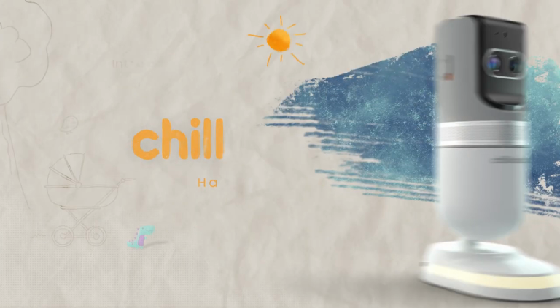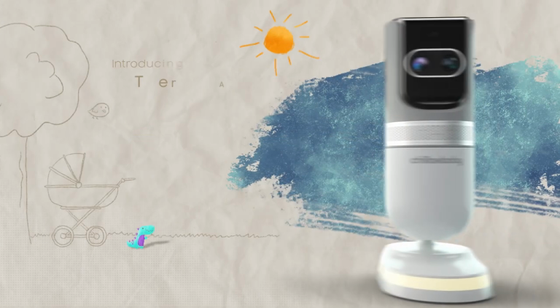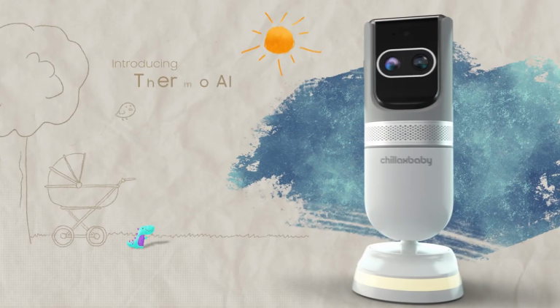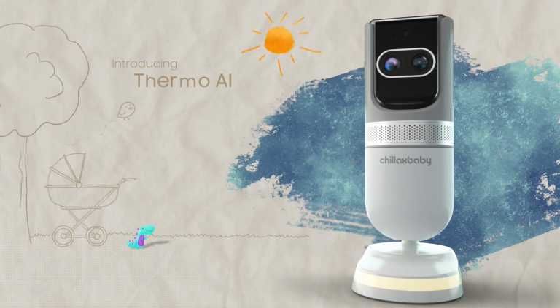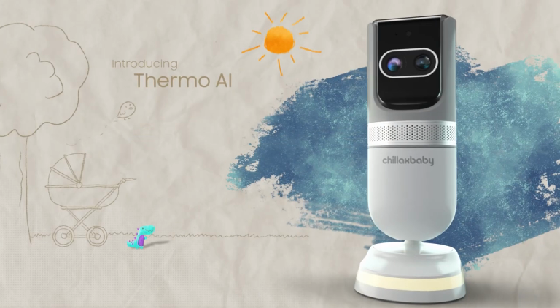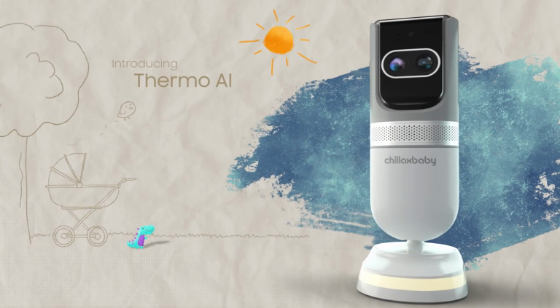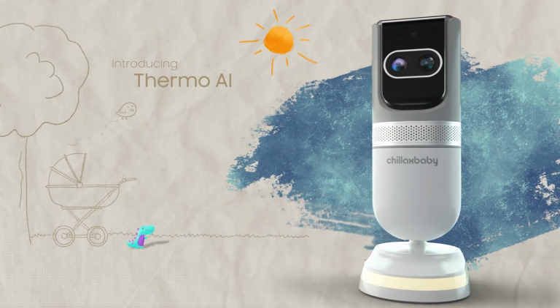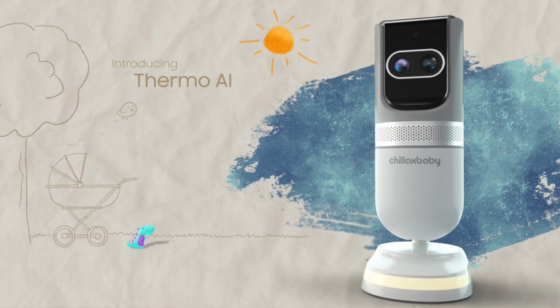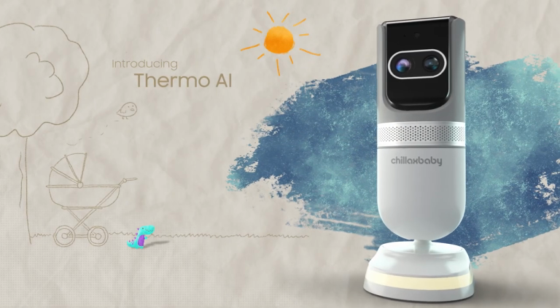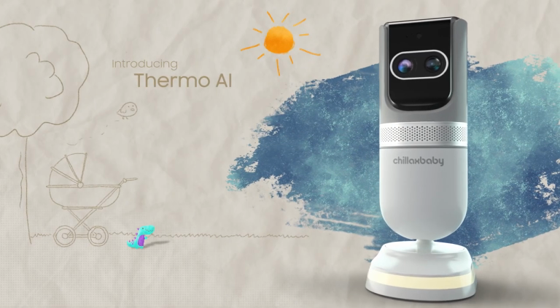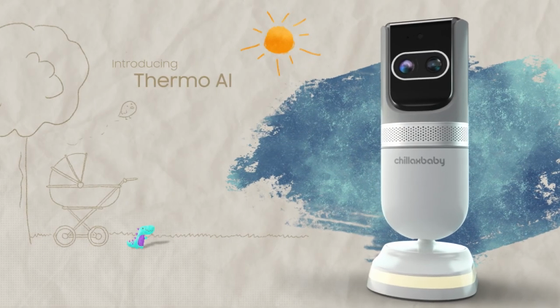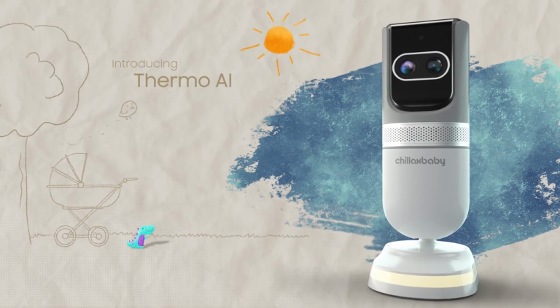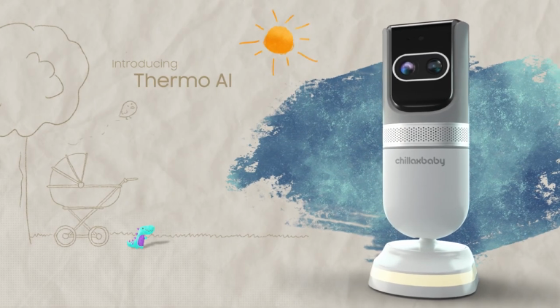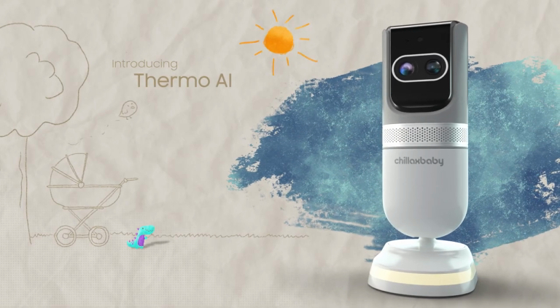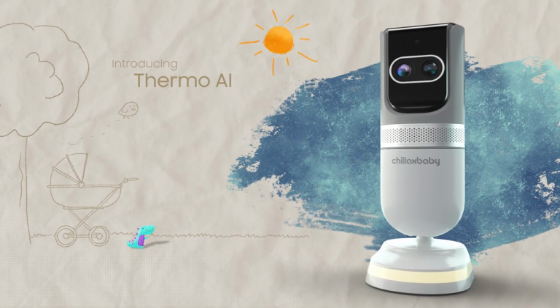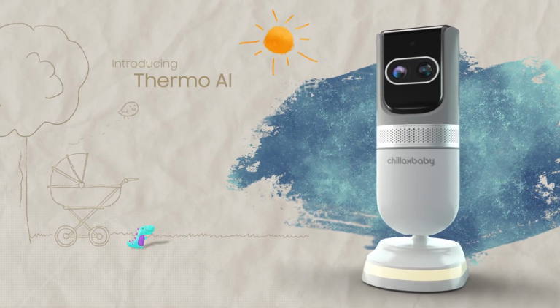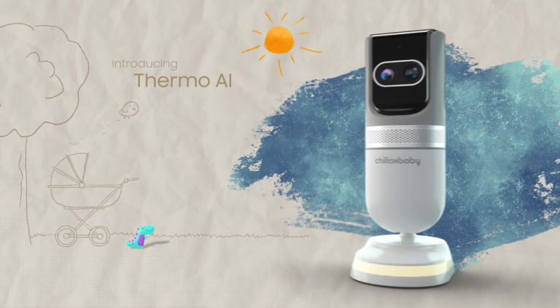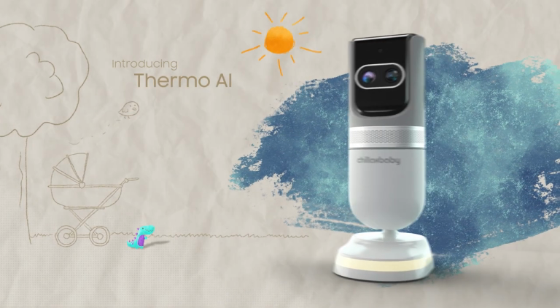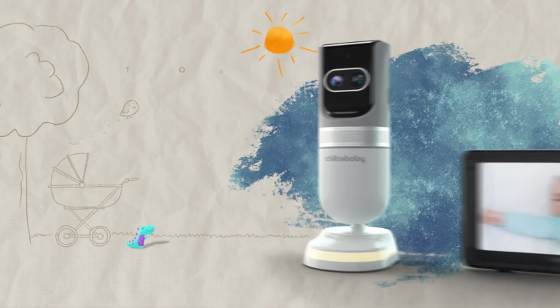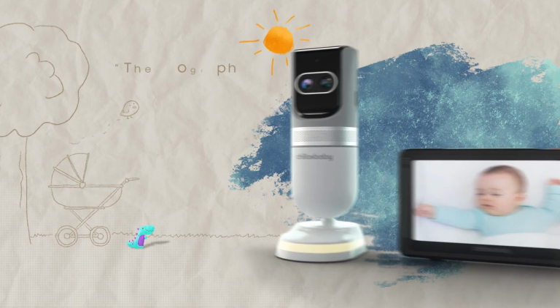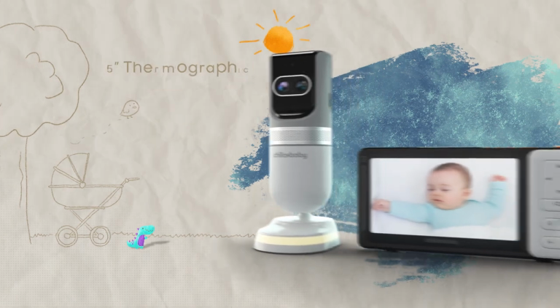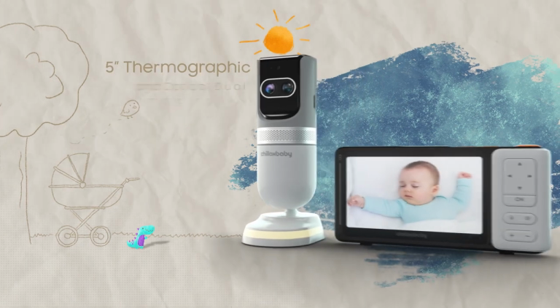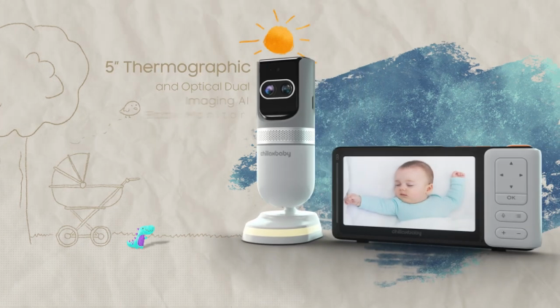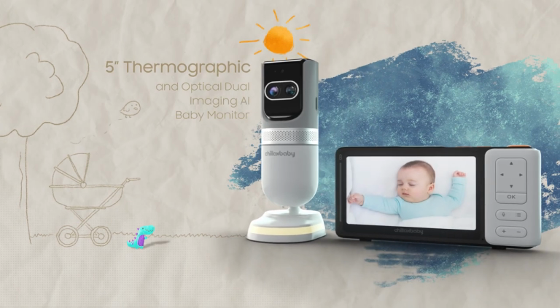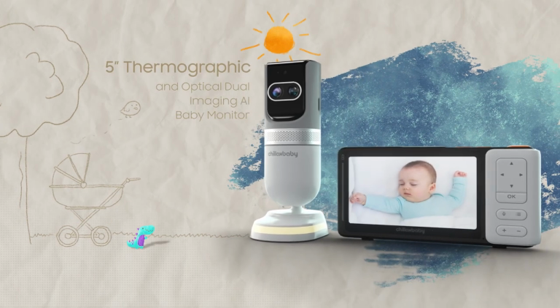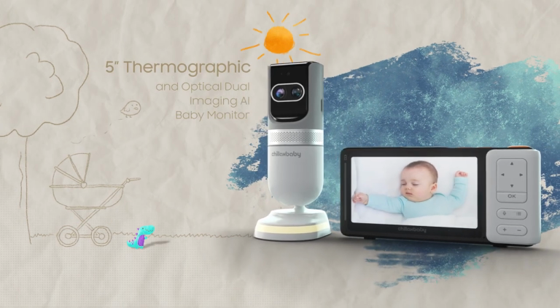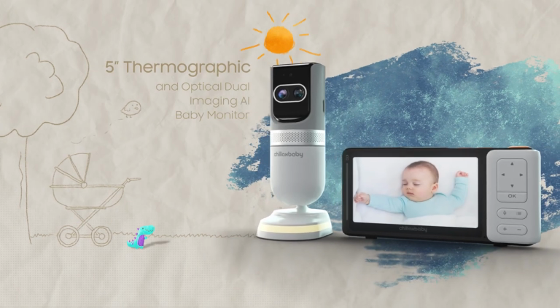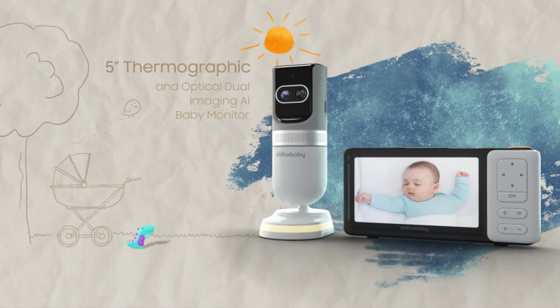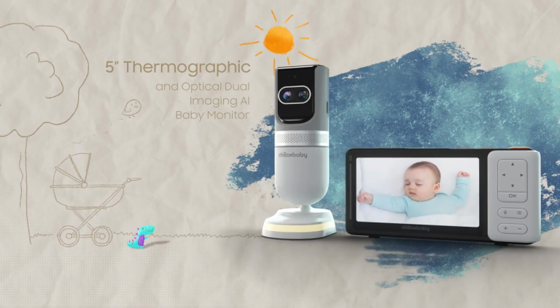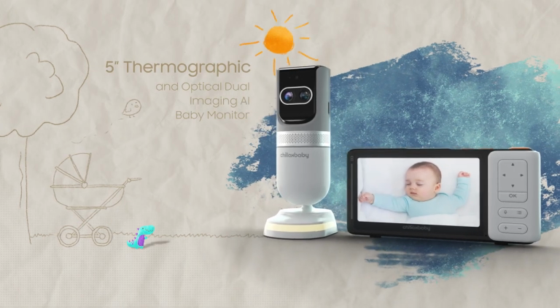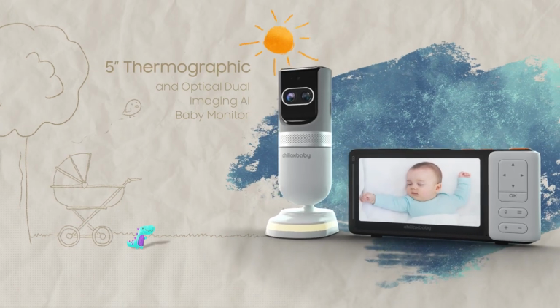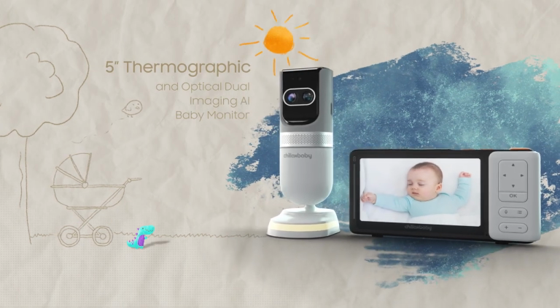Introducing ThermoAI. See what your eyes can't. It's normal to be concerned about the wellness of your baby.